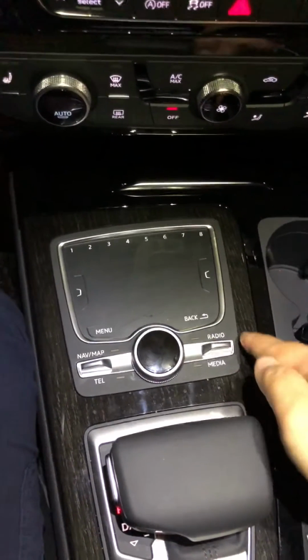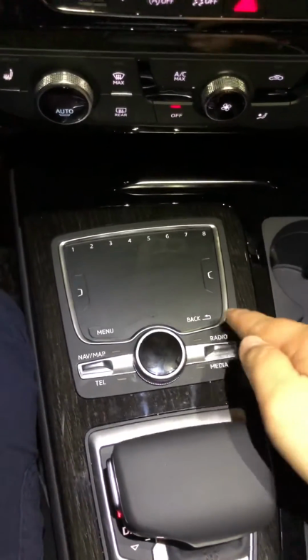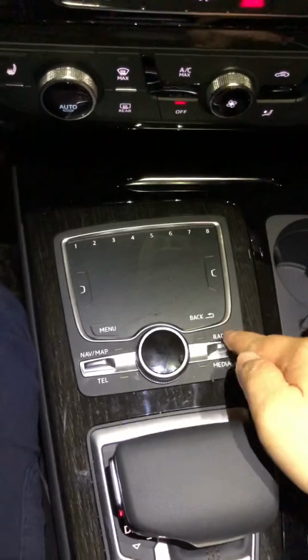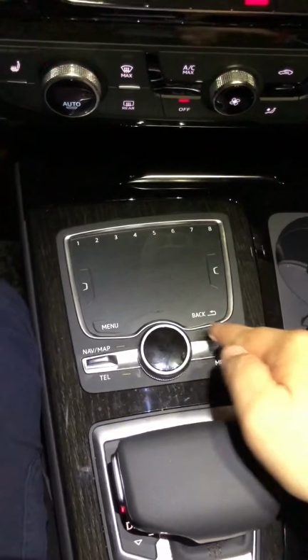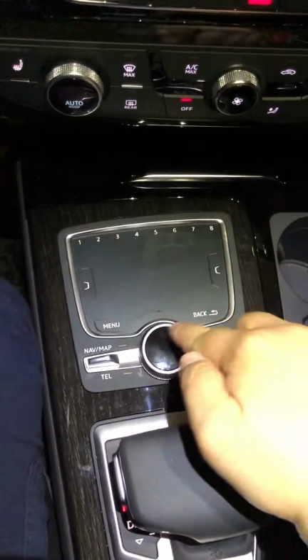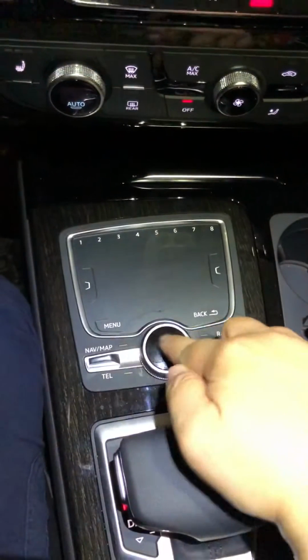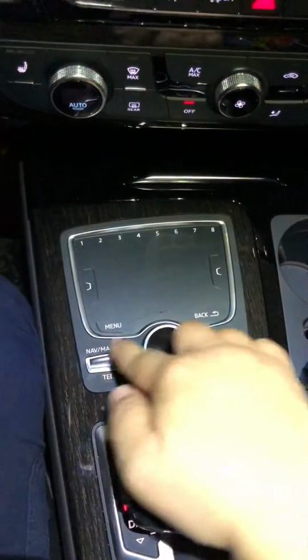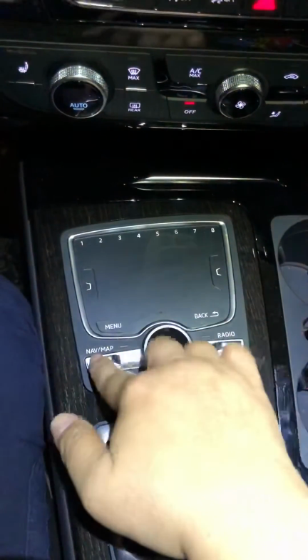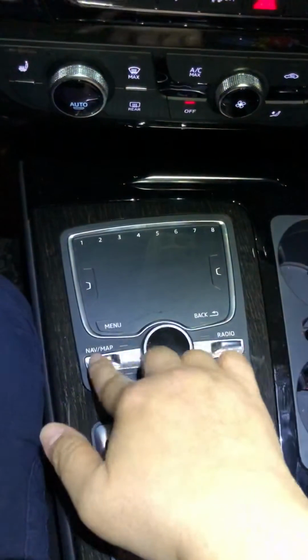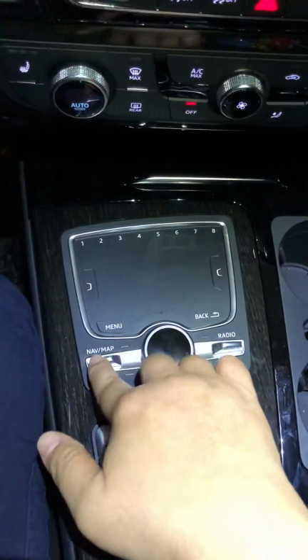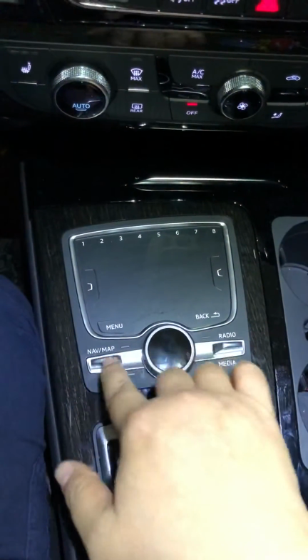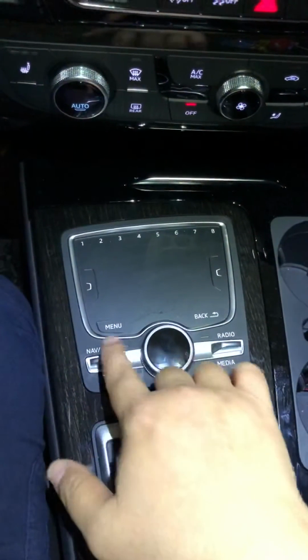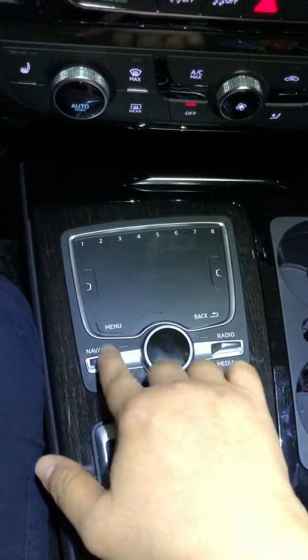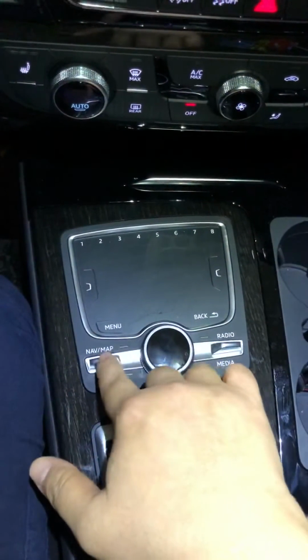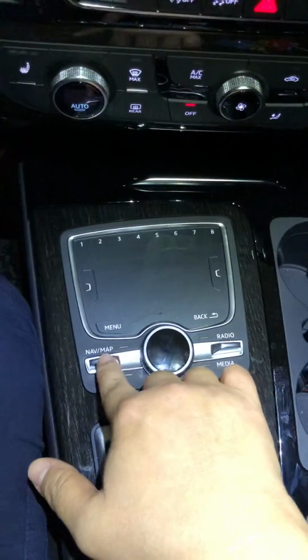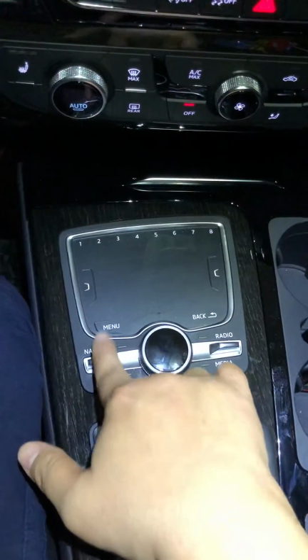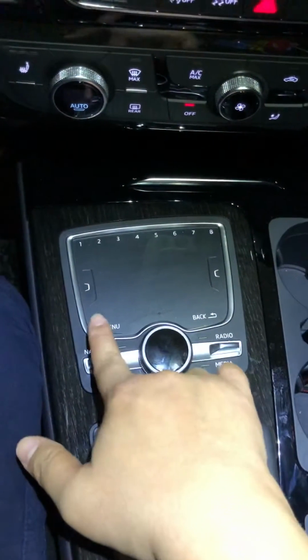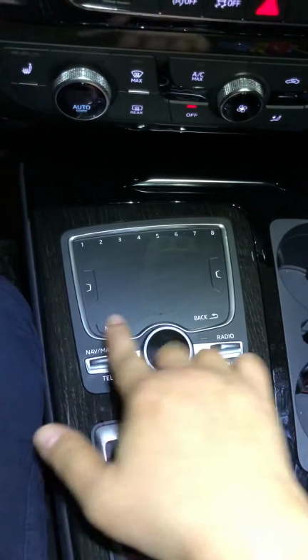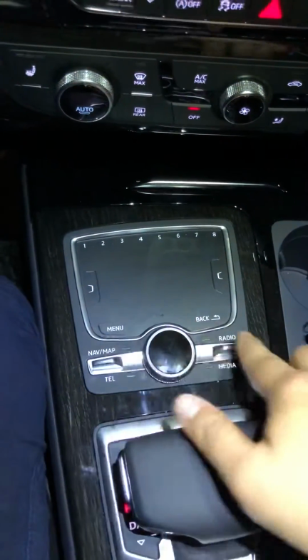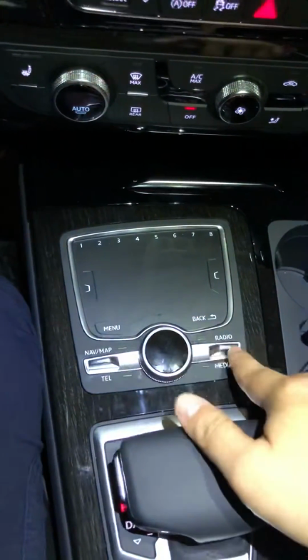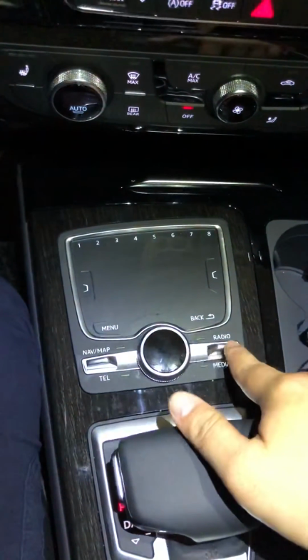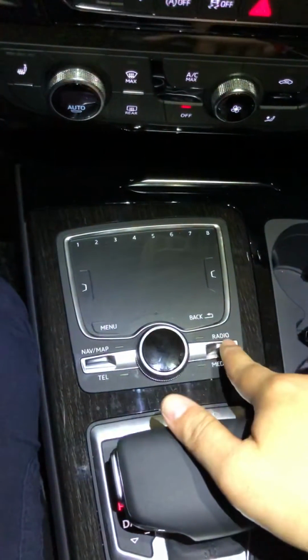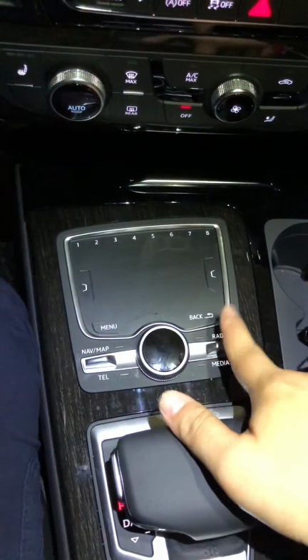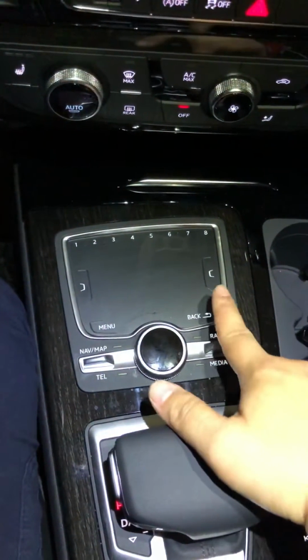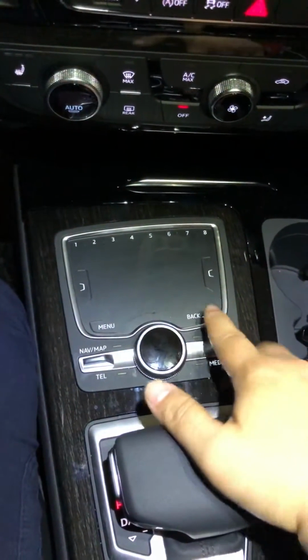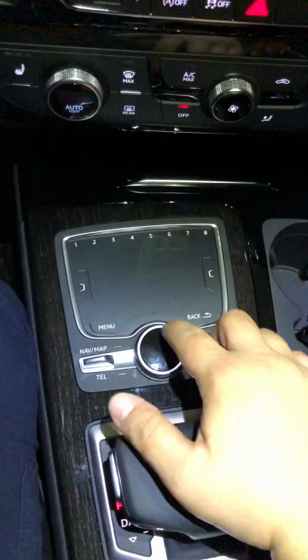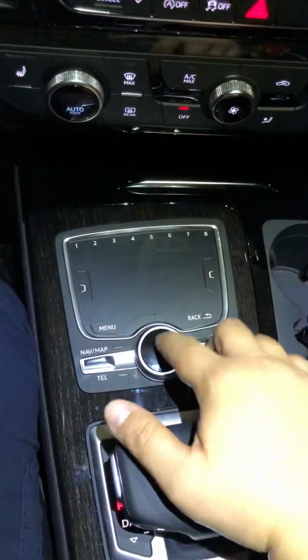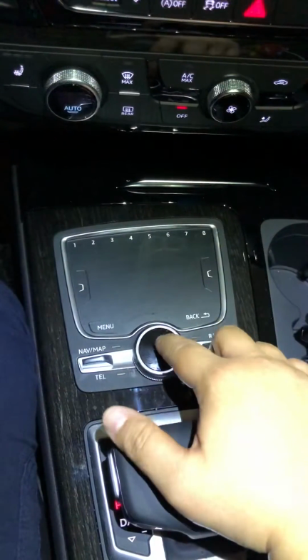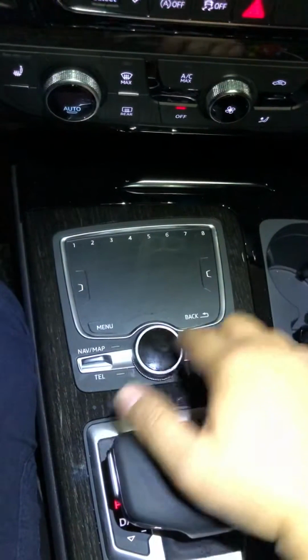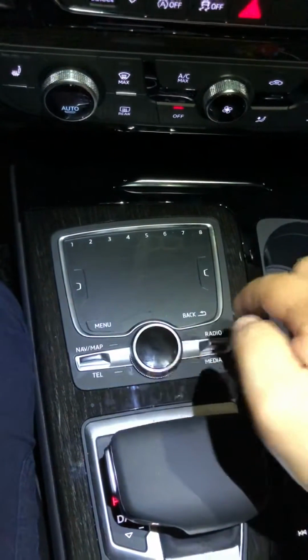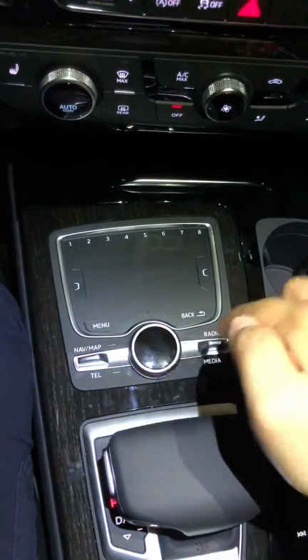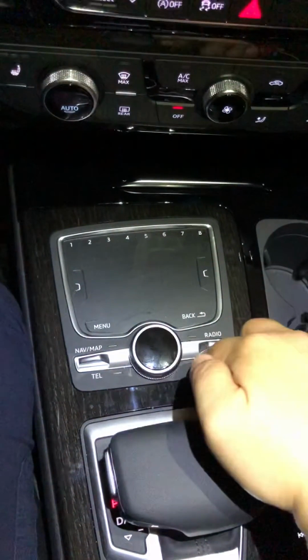You're gonna use these three buttons. This one goes up, this one also goes up, and this knob you'll push down.